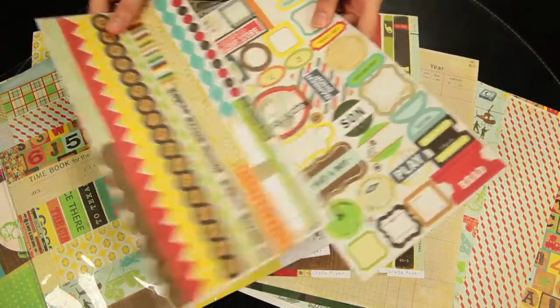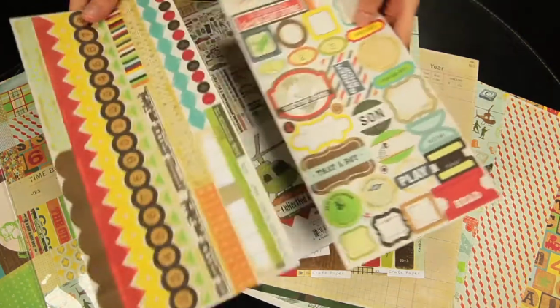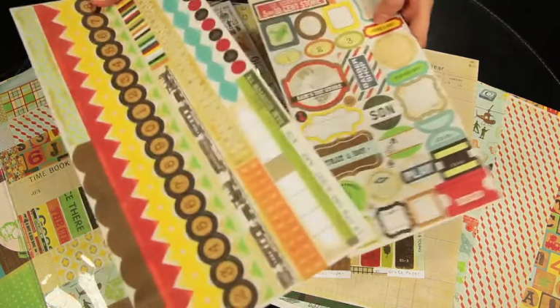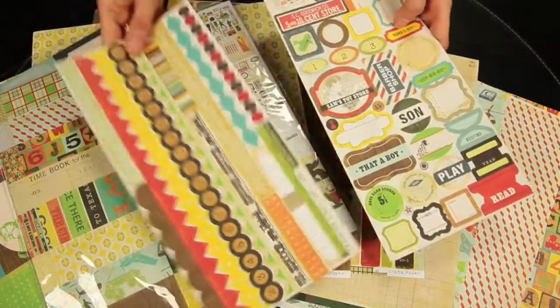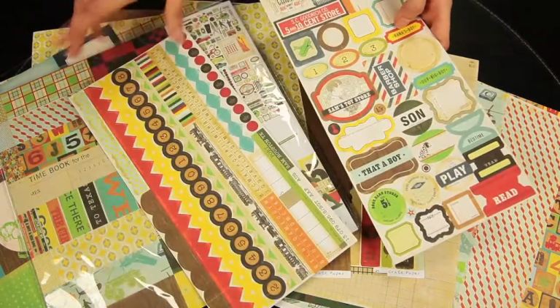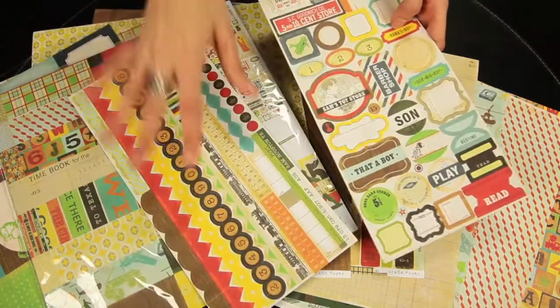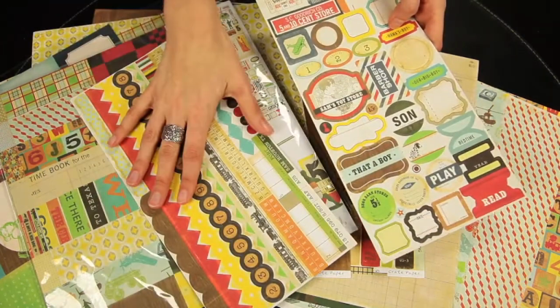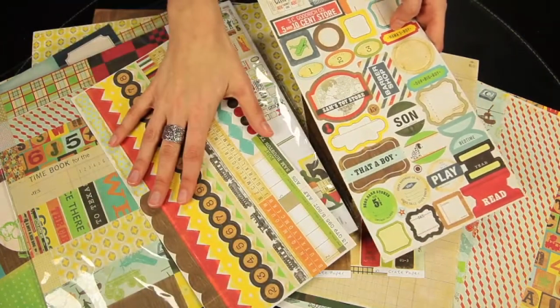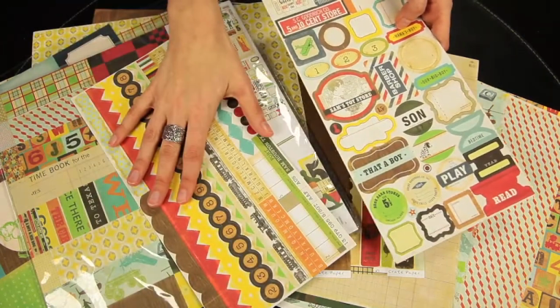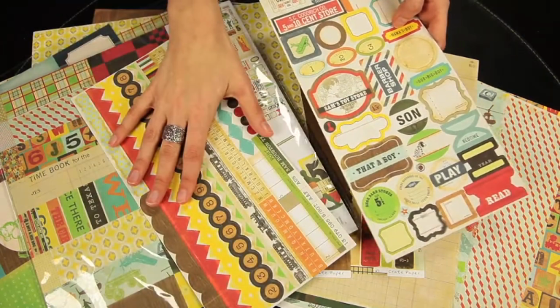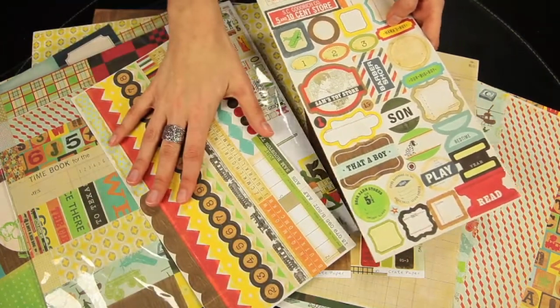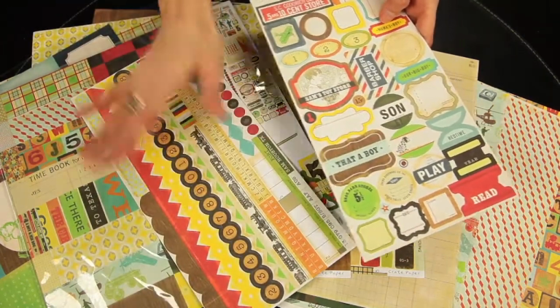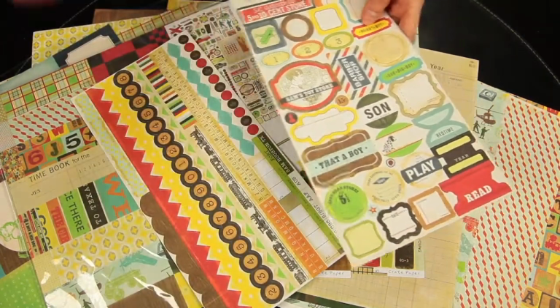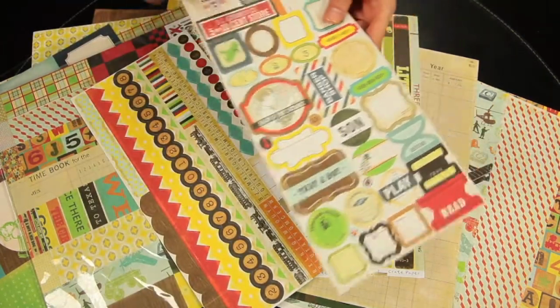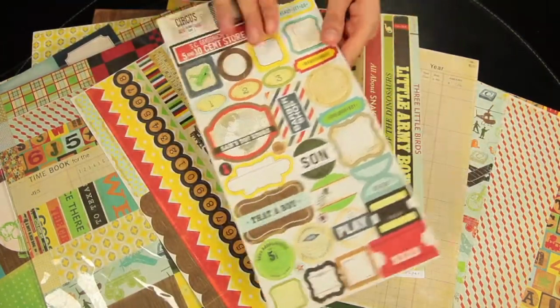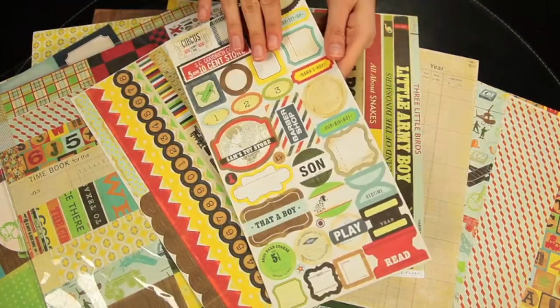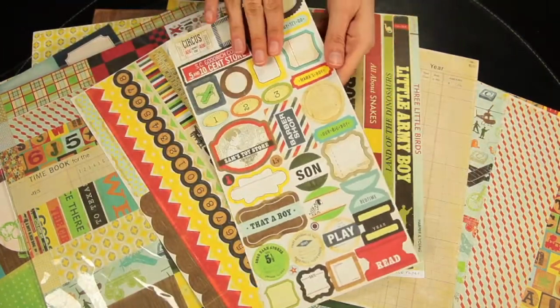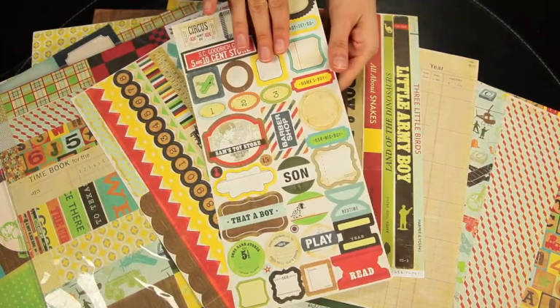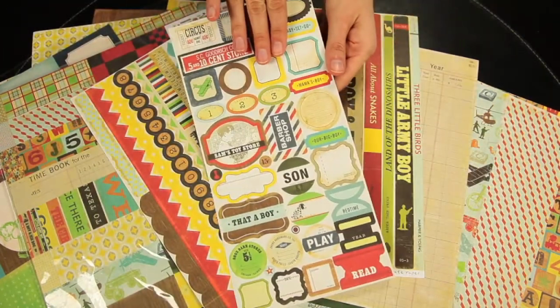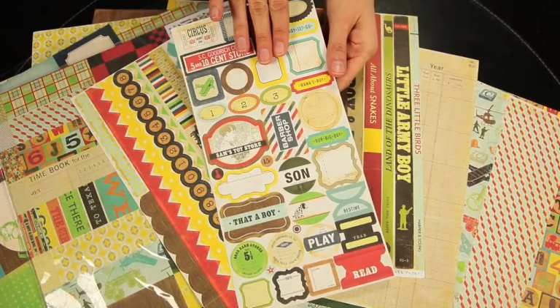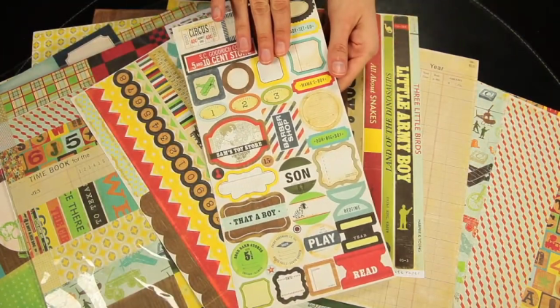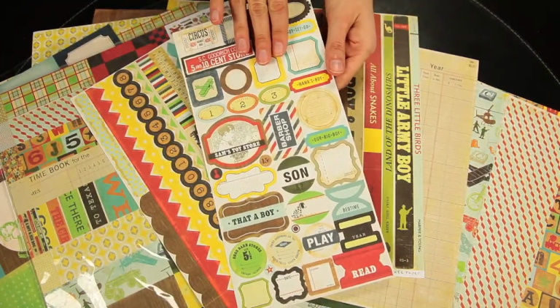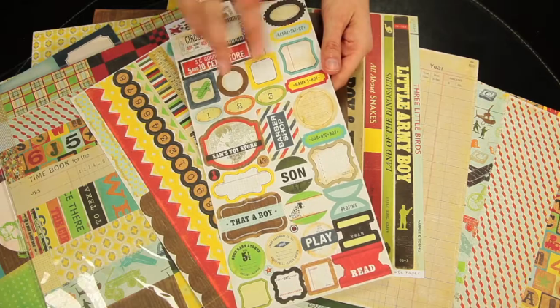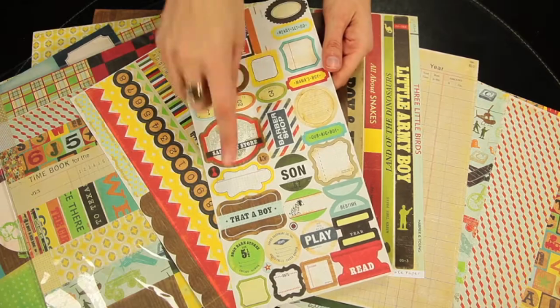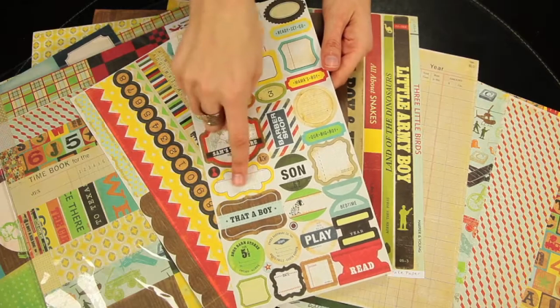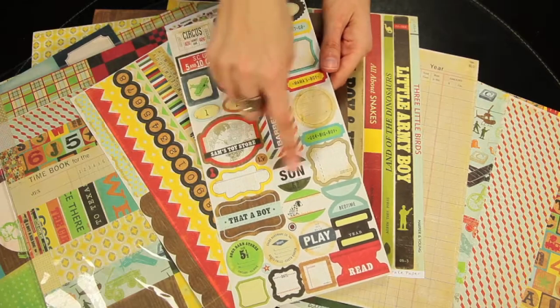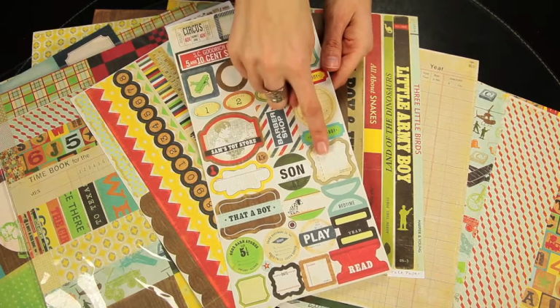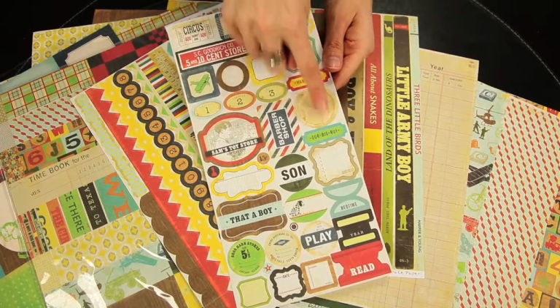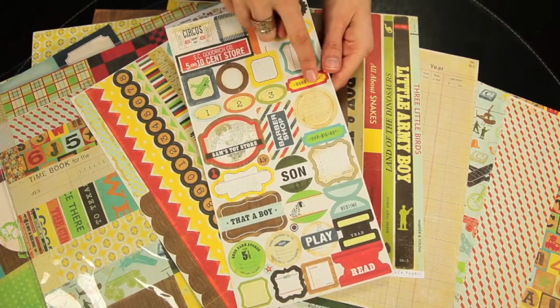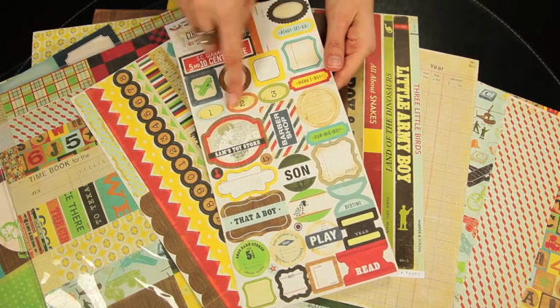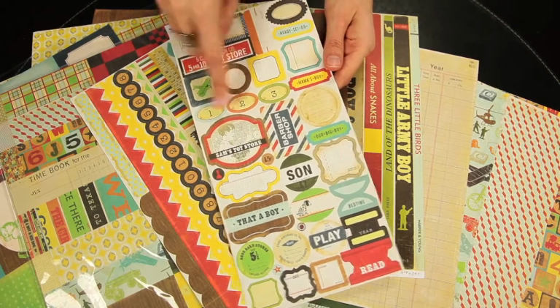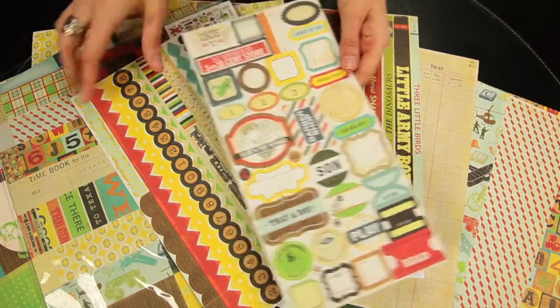And these are the border stickers. These are the phrase and title stickers, so these are some great journaling spots.